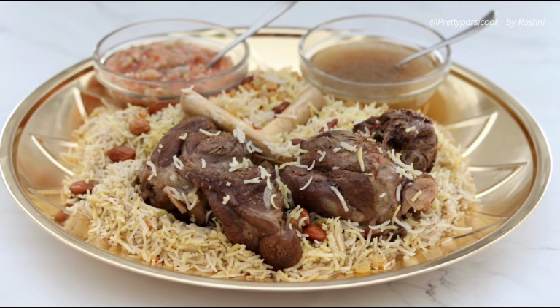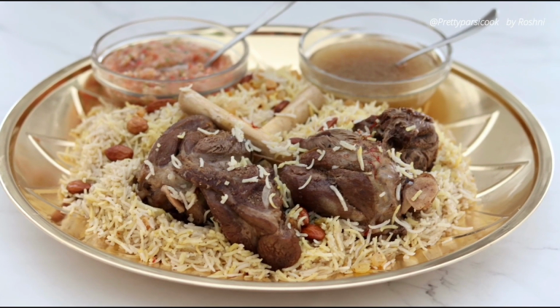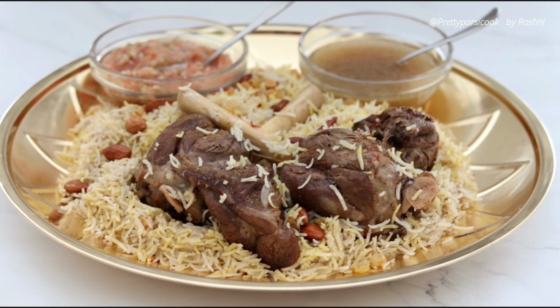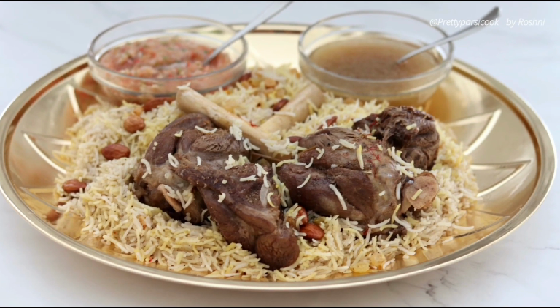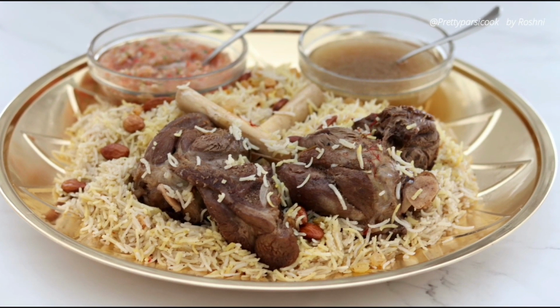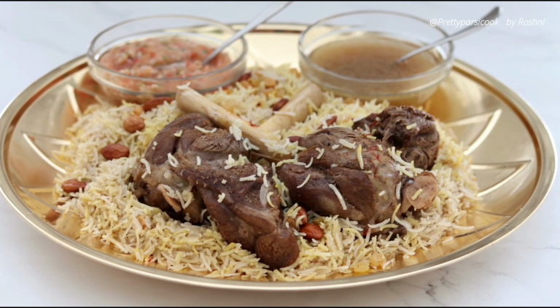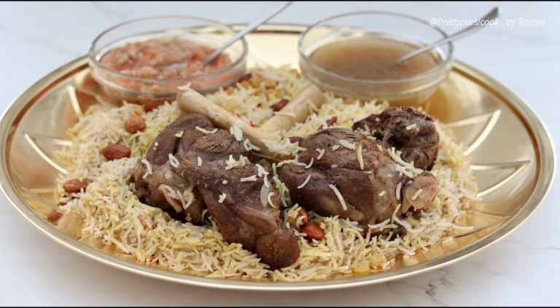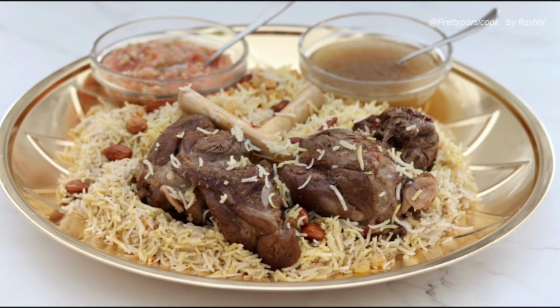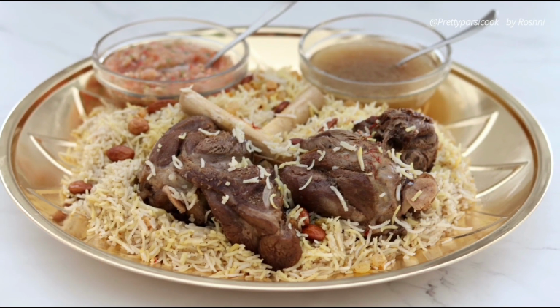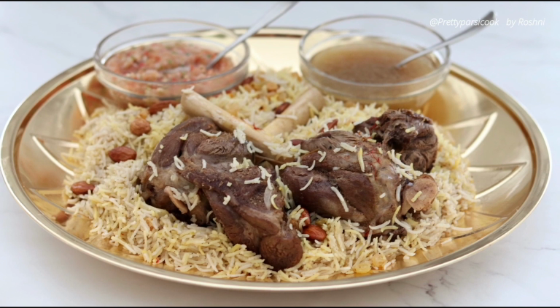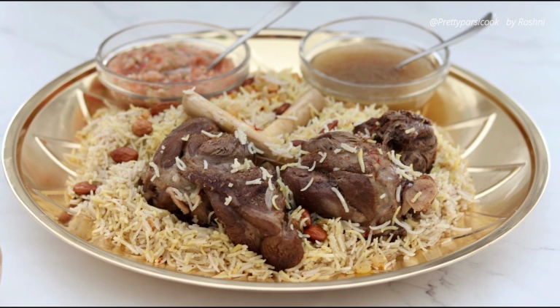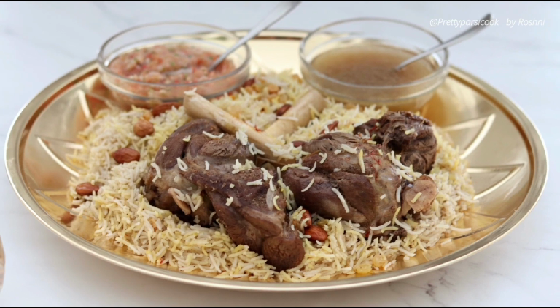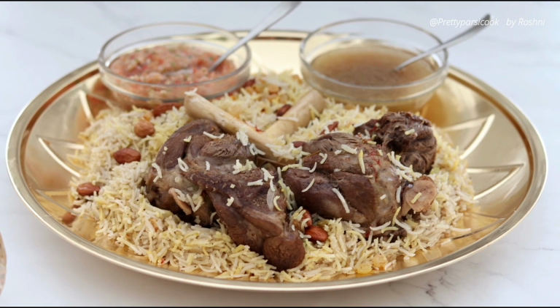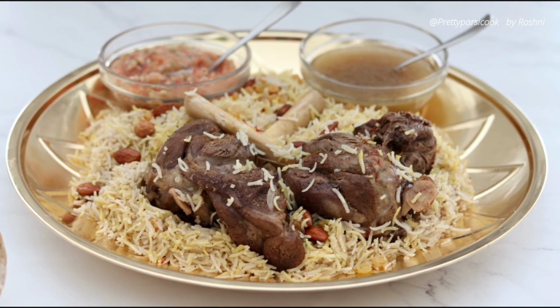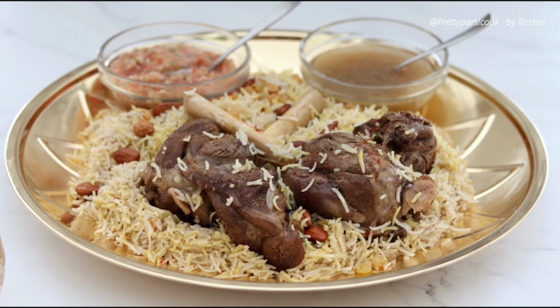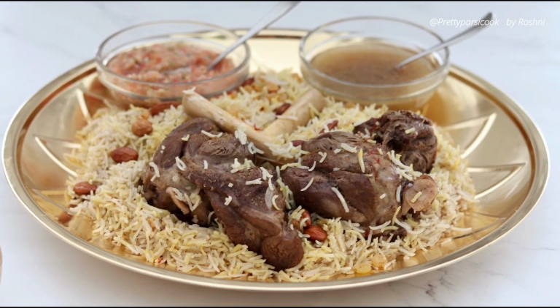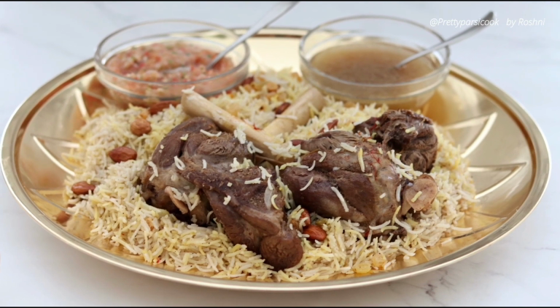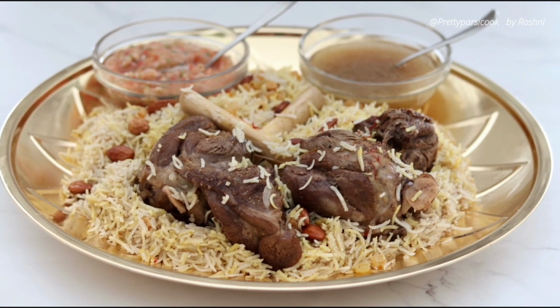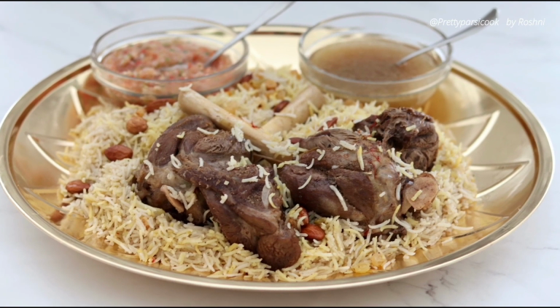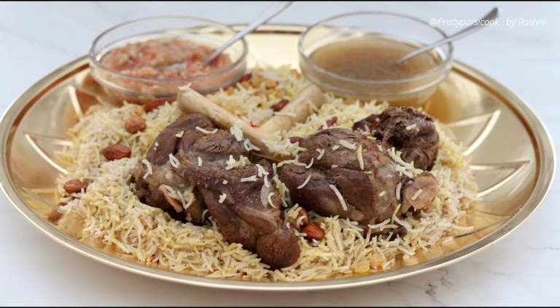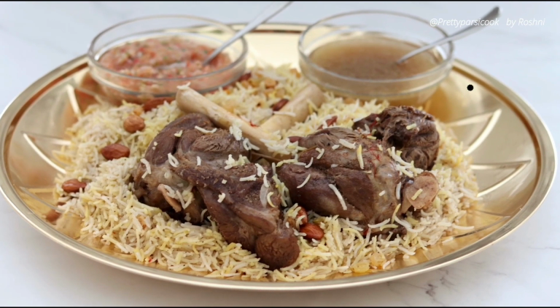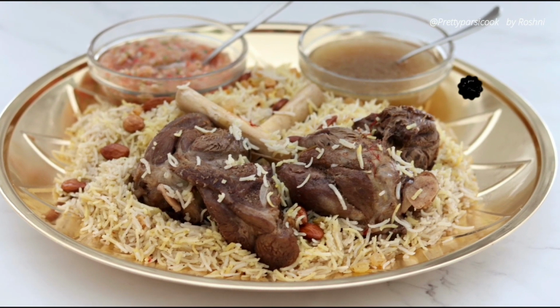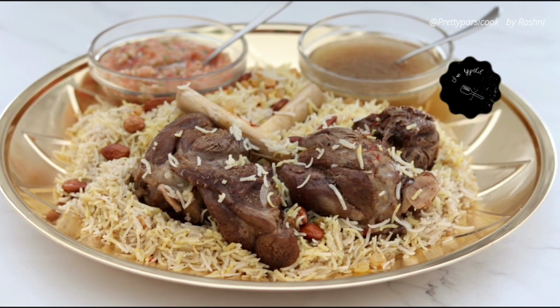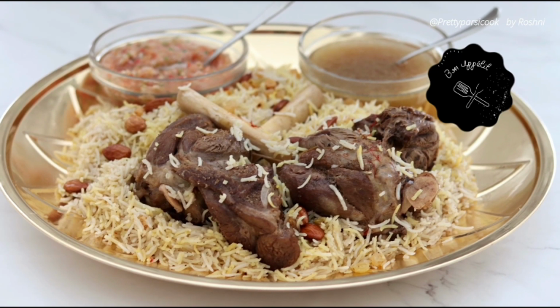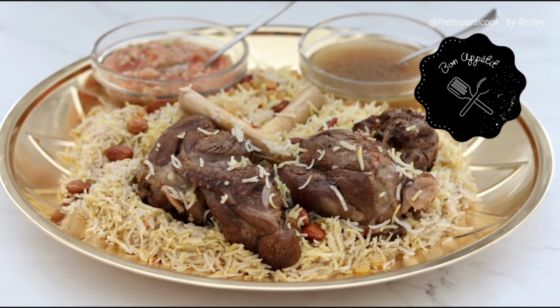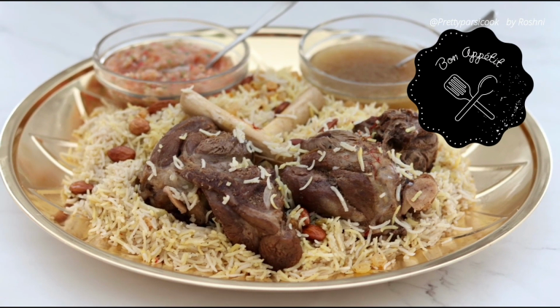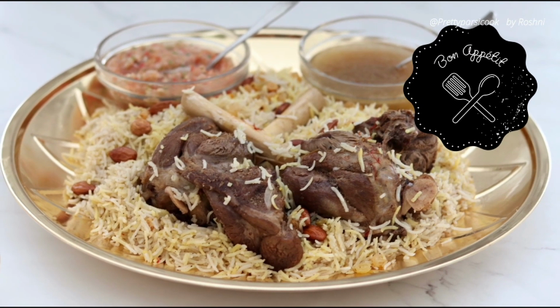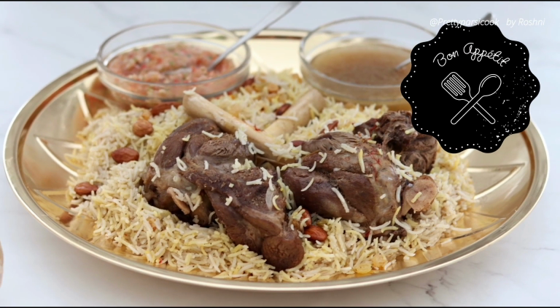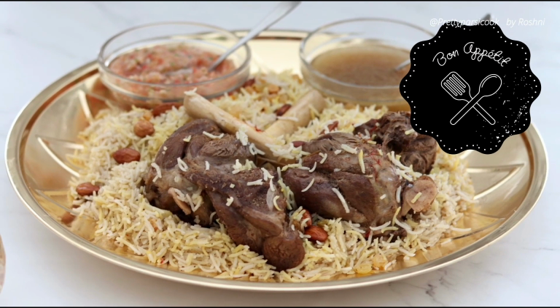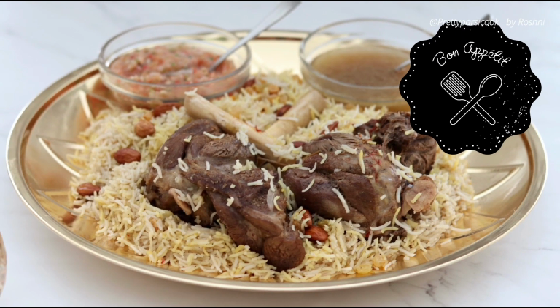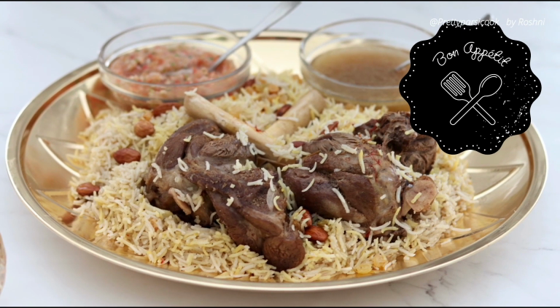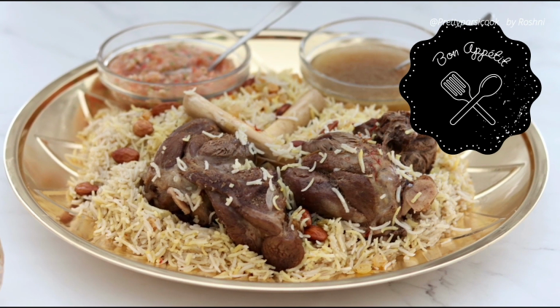Try this out with your family — they will just love it. Don't forget to subscribe!